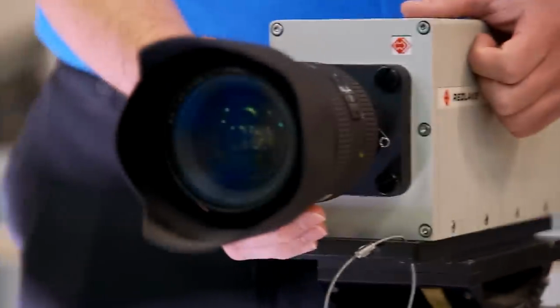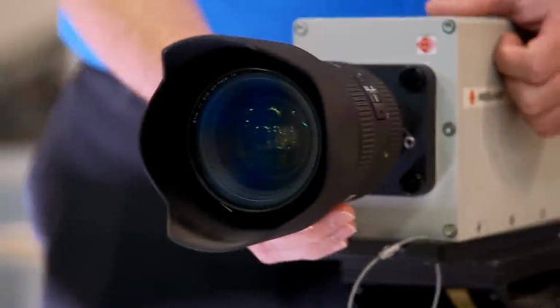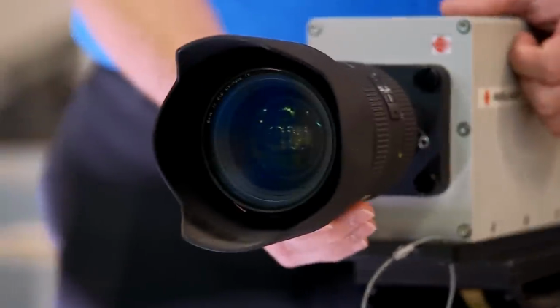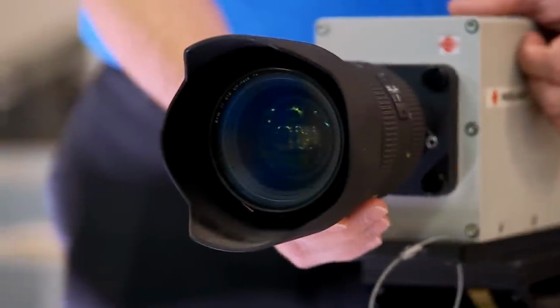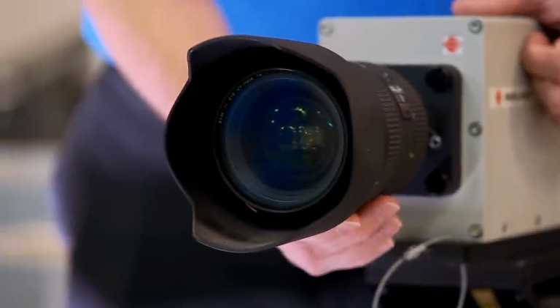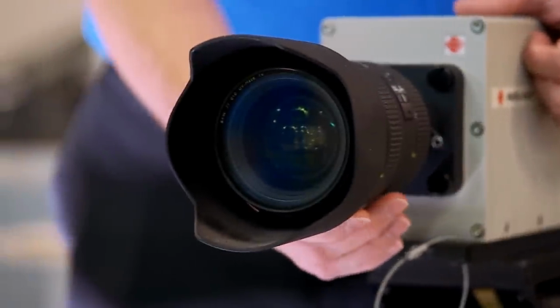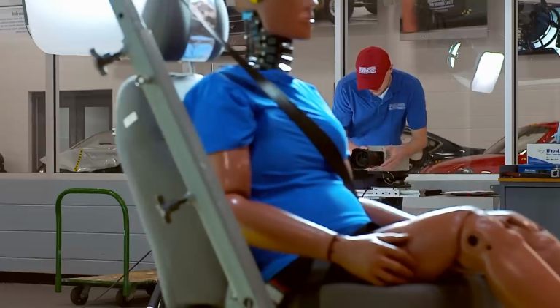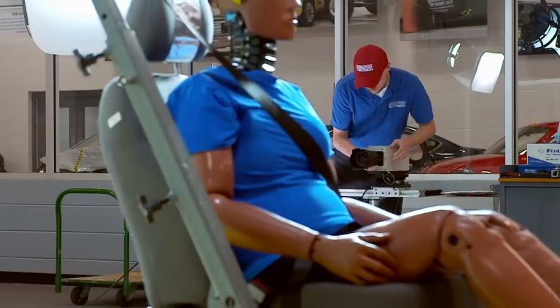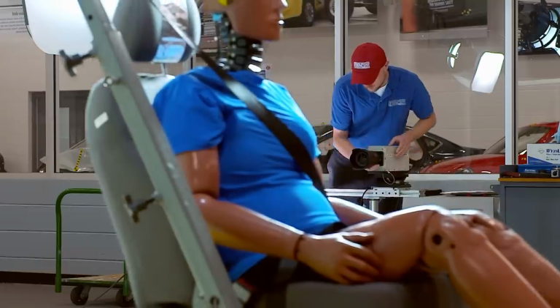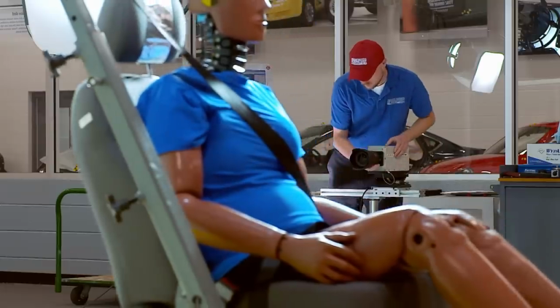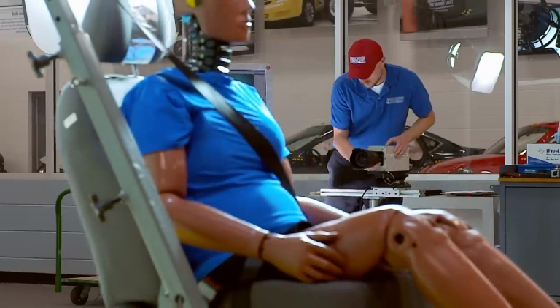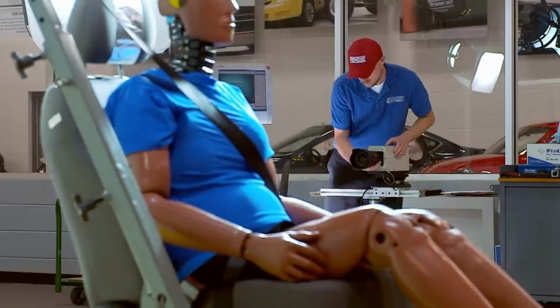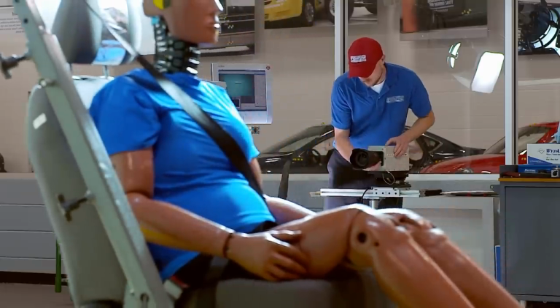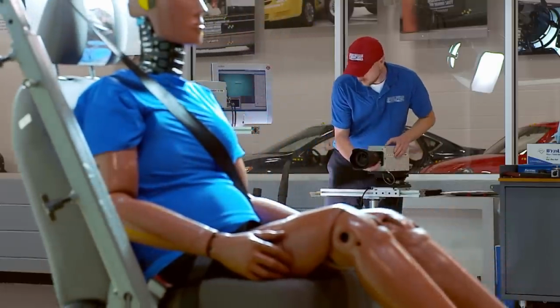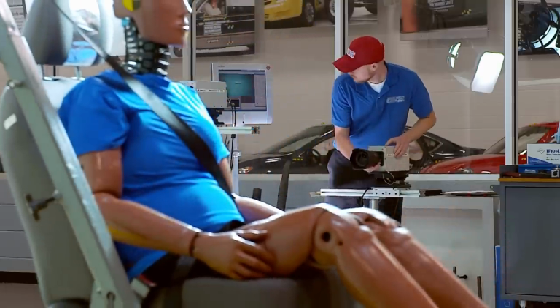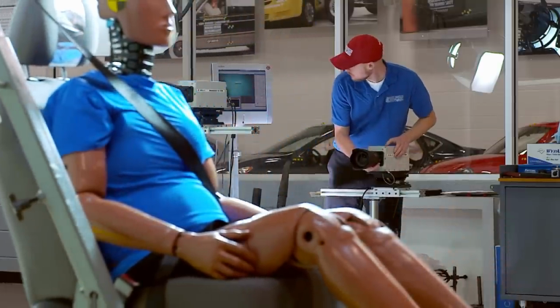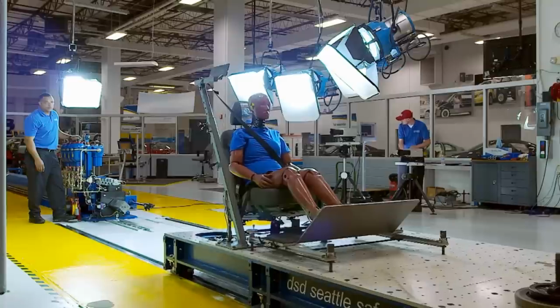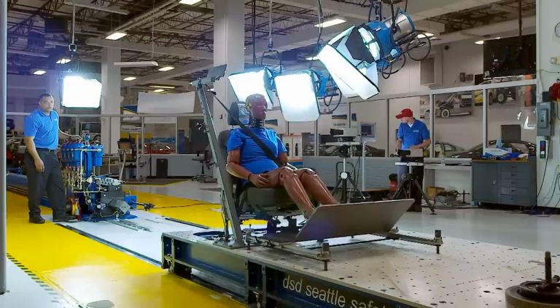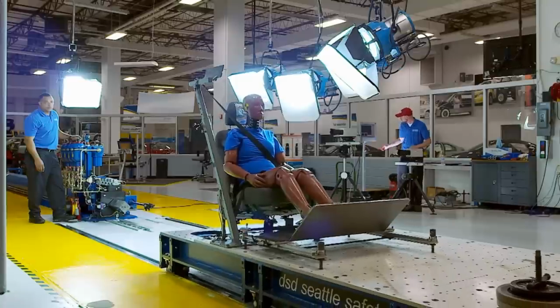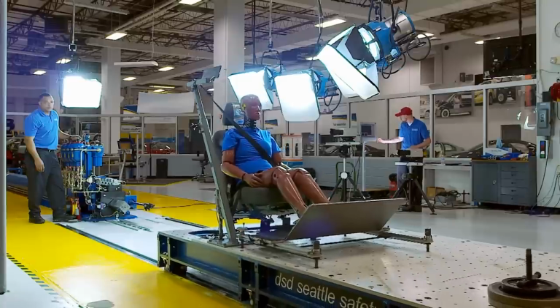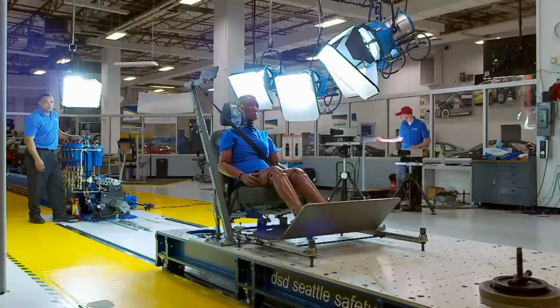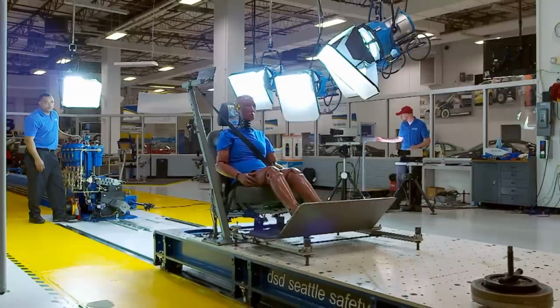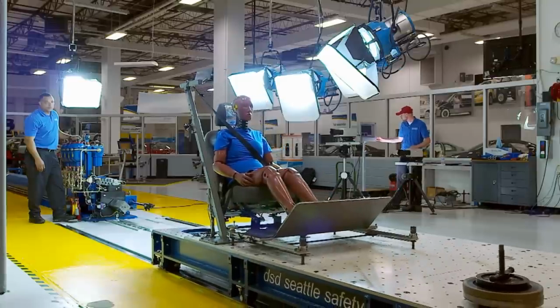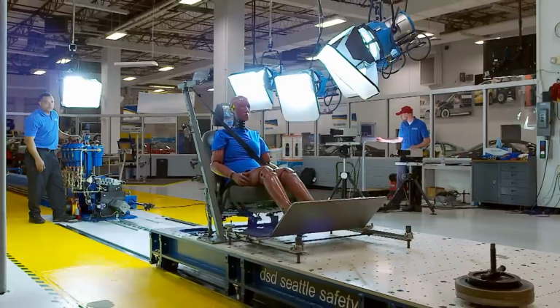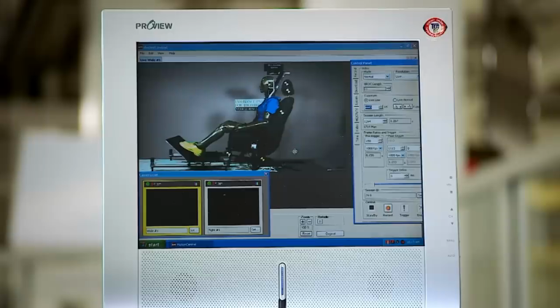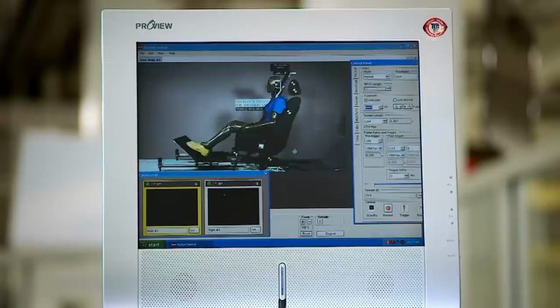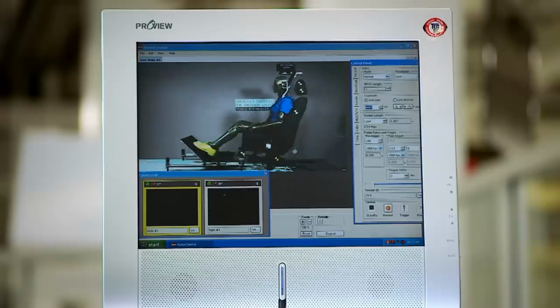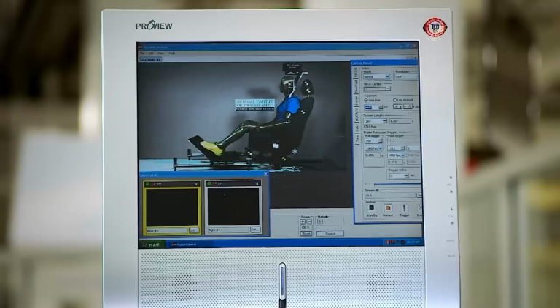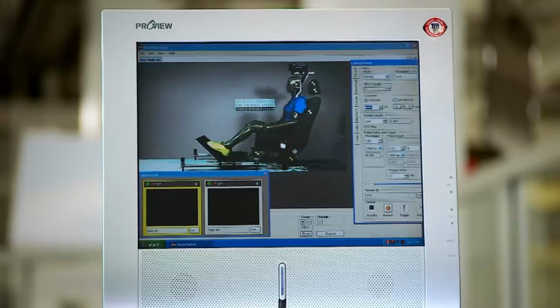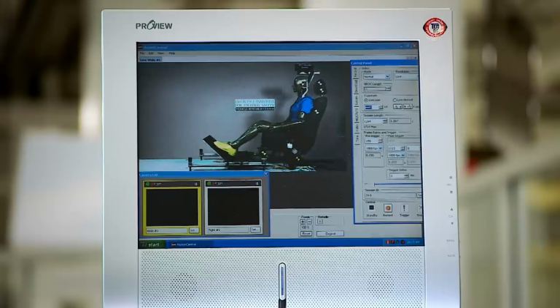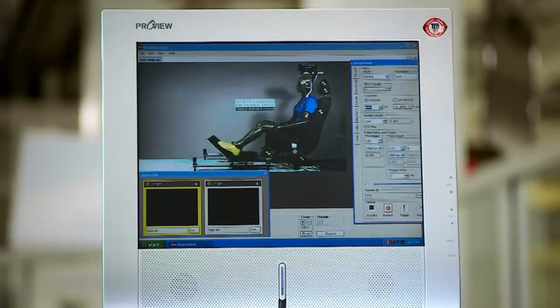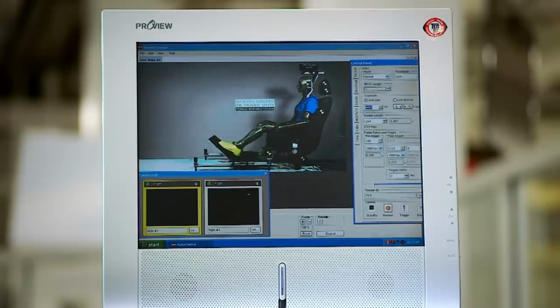We also have digital imagers and a lighting grid in the slit area, where we test vehicle components like seats and head restraints.